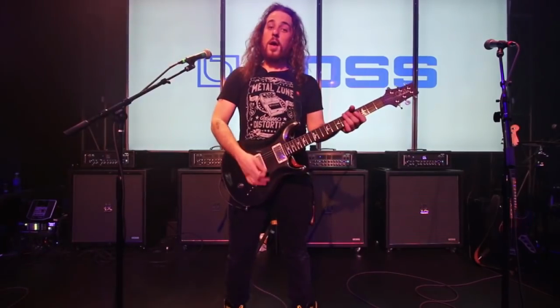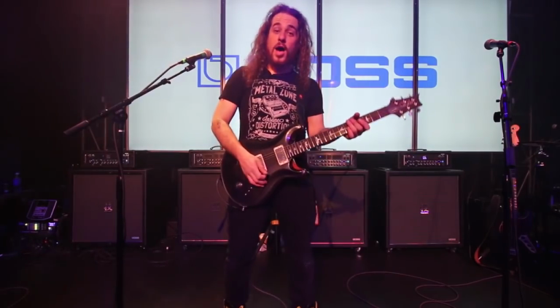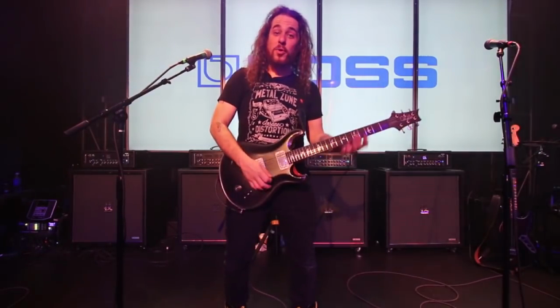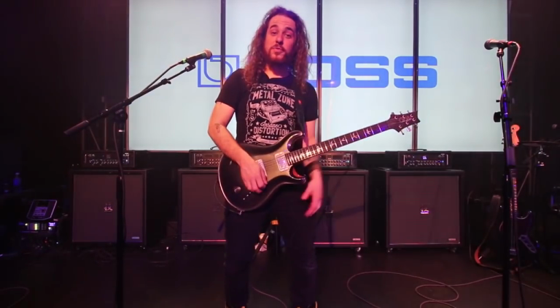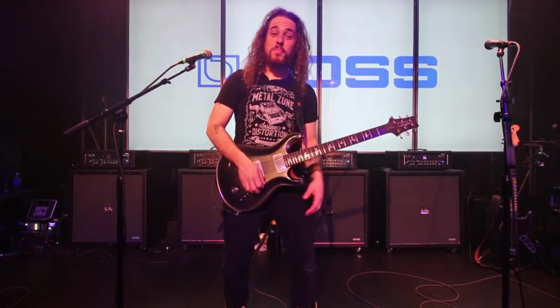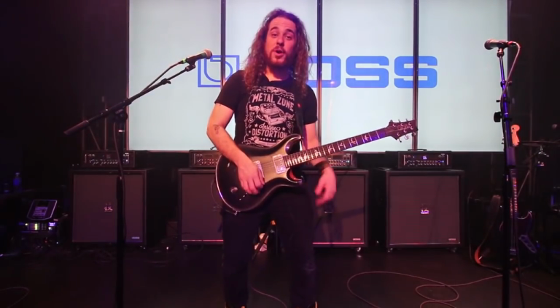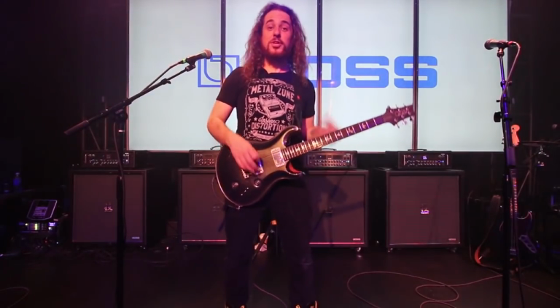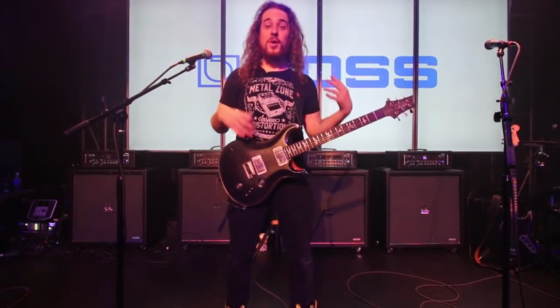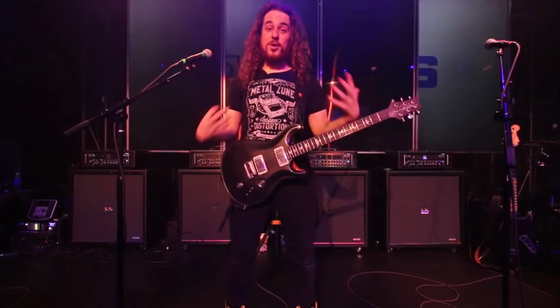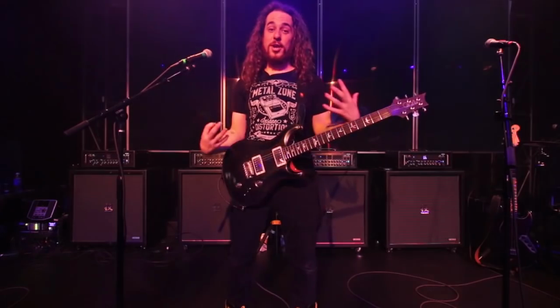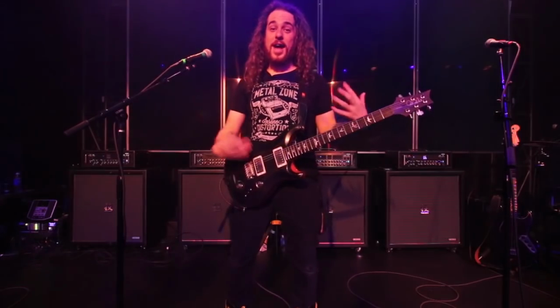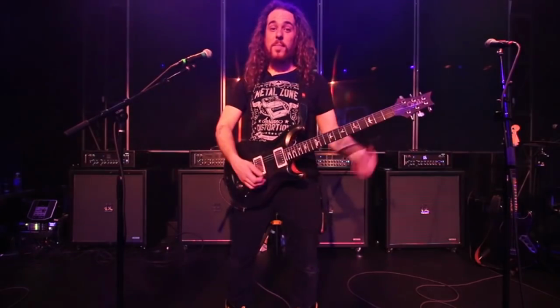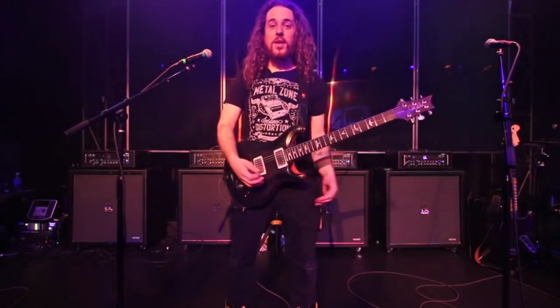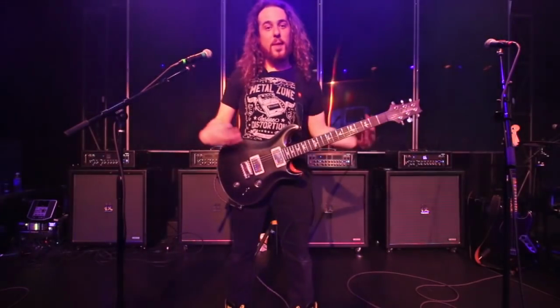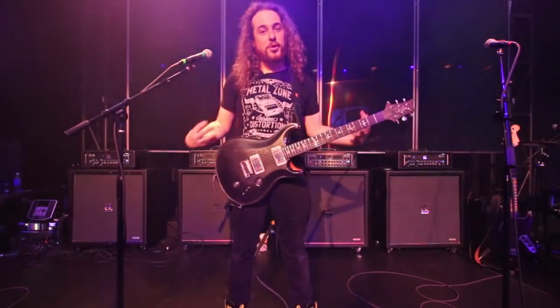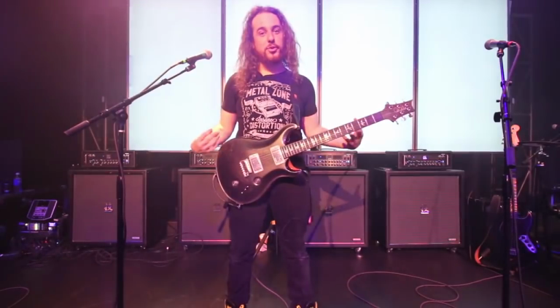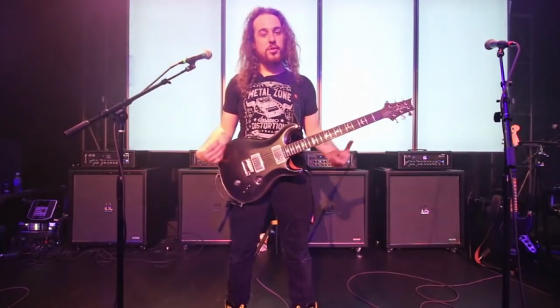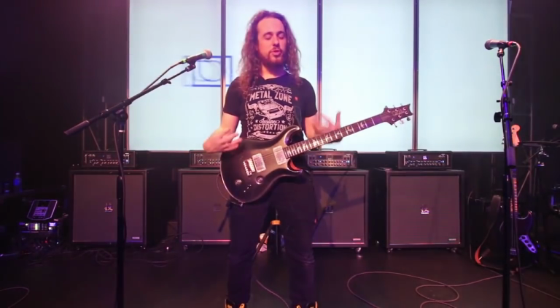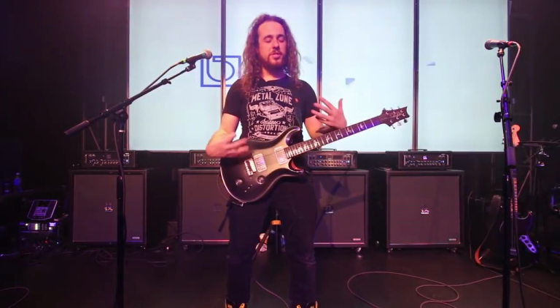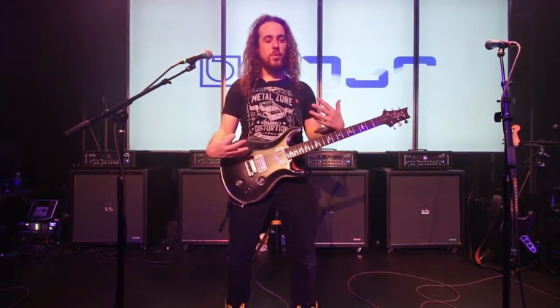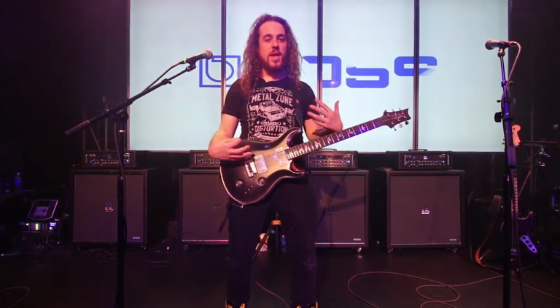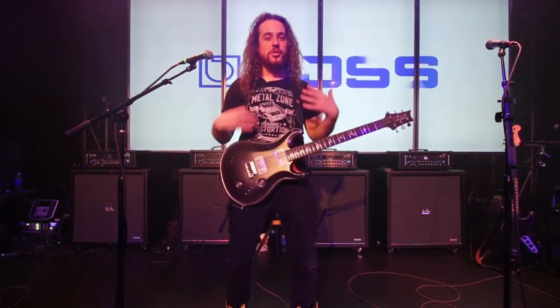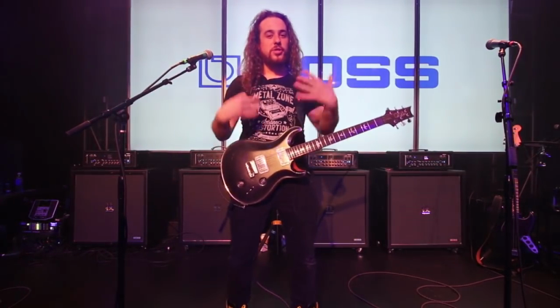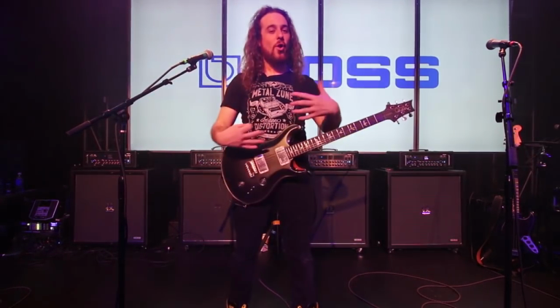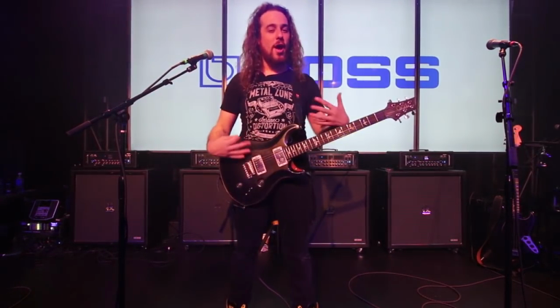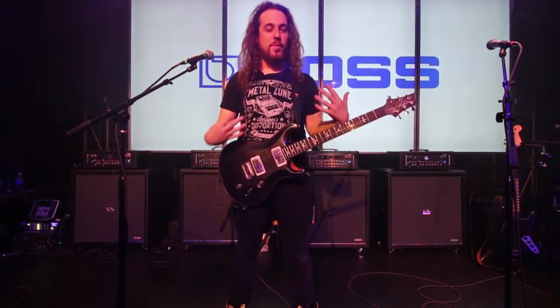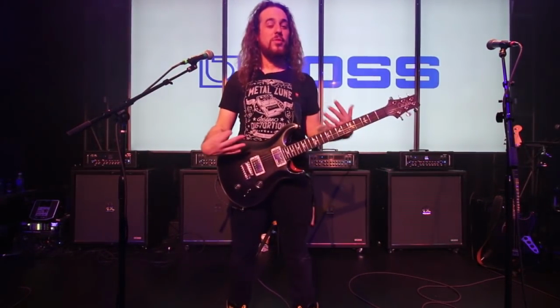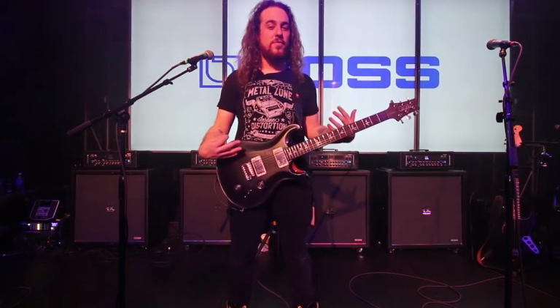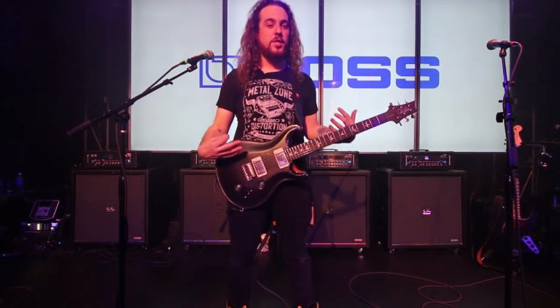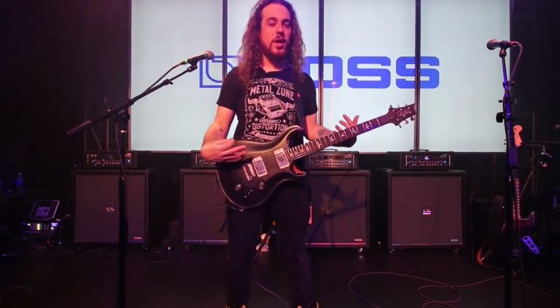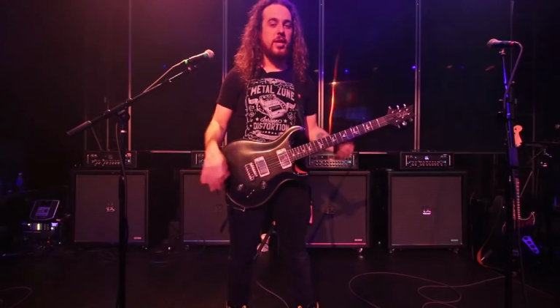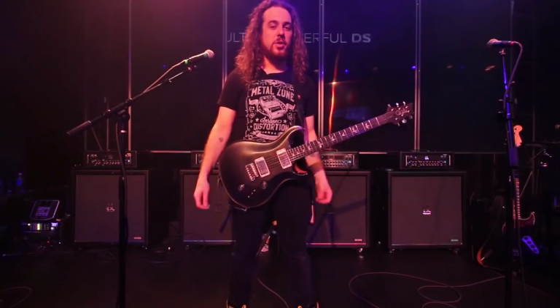Hi, I'm Austin from Boss here at Winter NAMM, and I'm here to show you the new GT-1000 Guitar Amp and Multi-FX Processor.